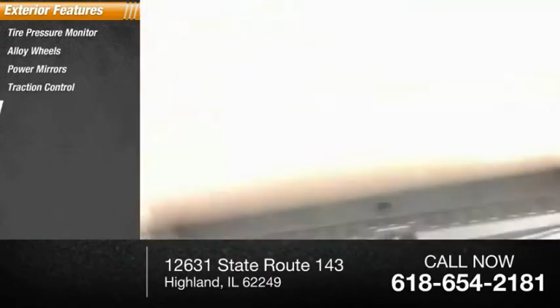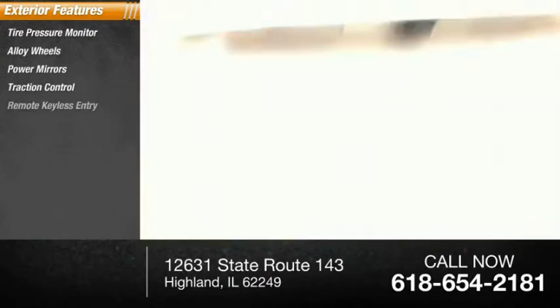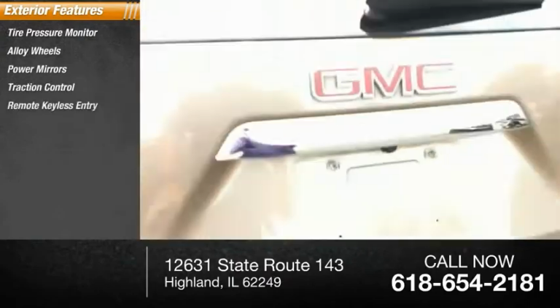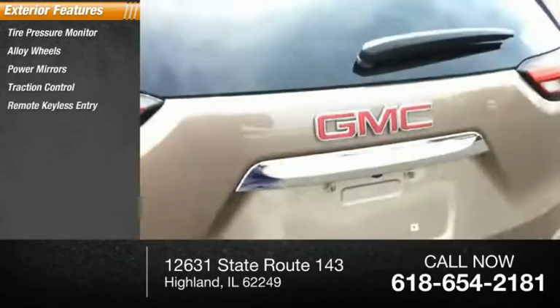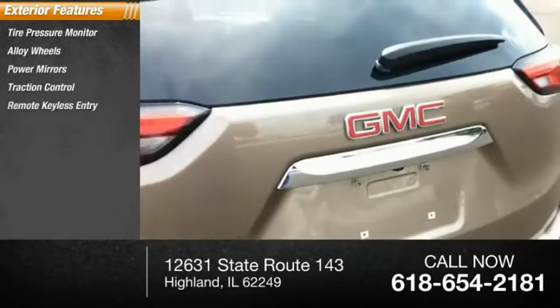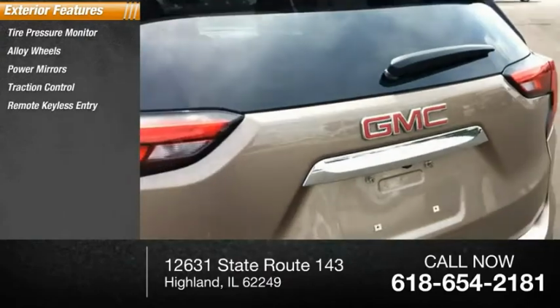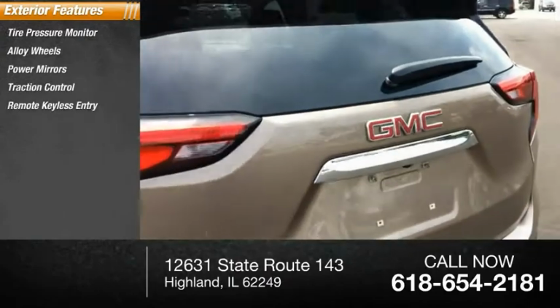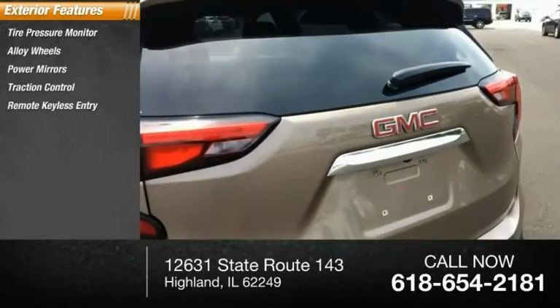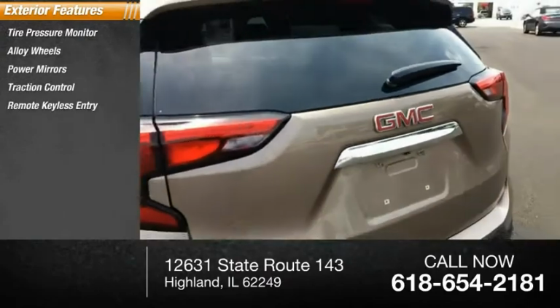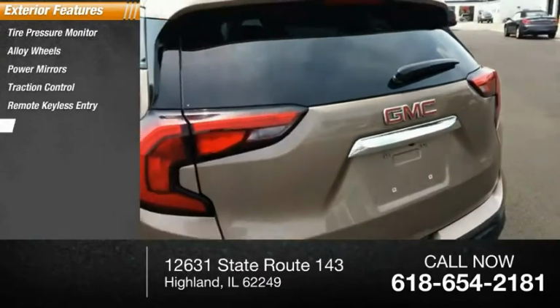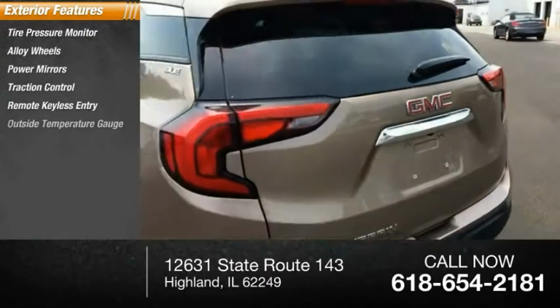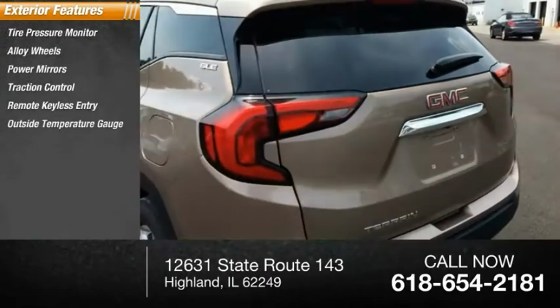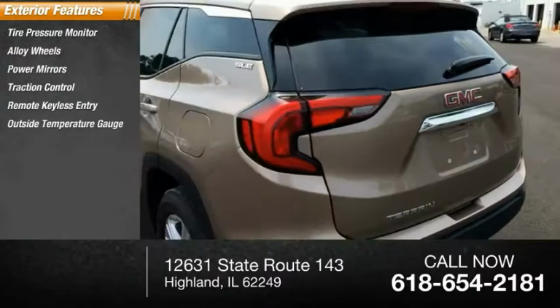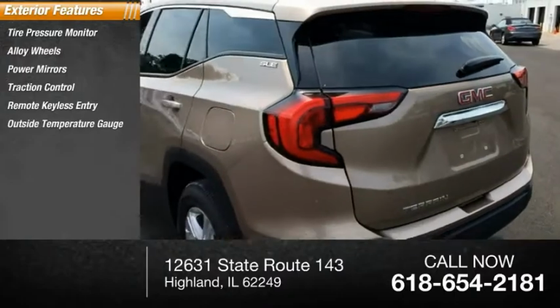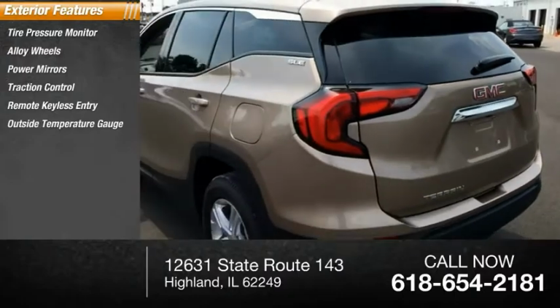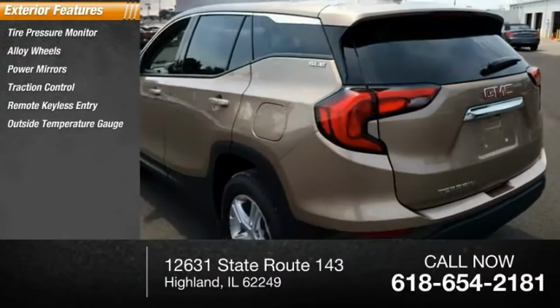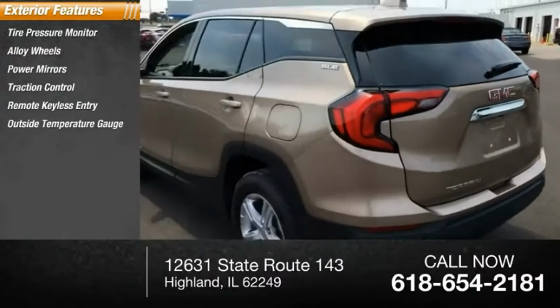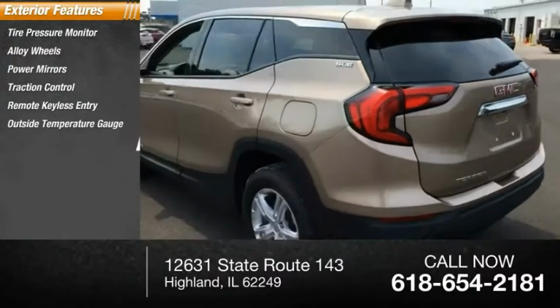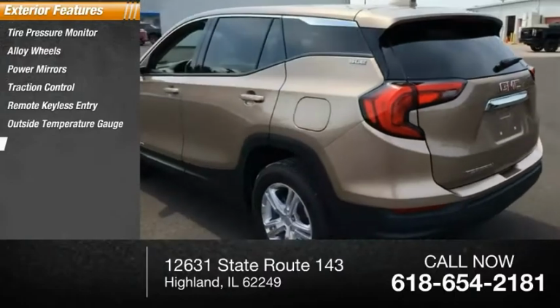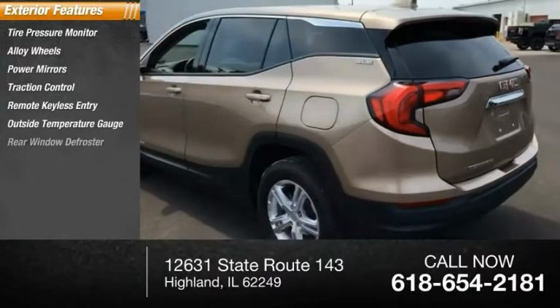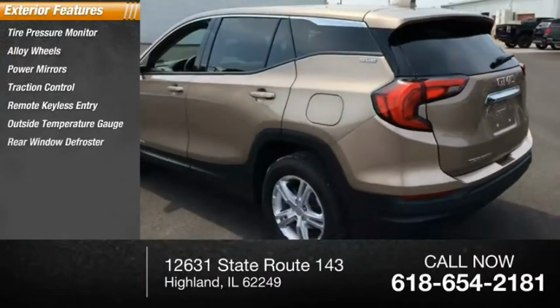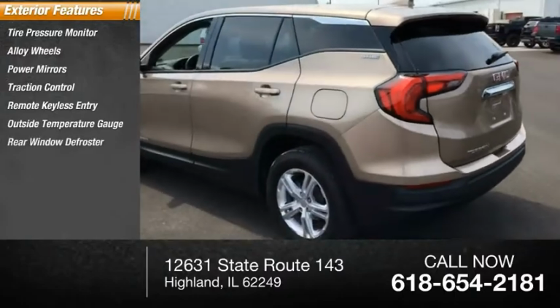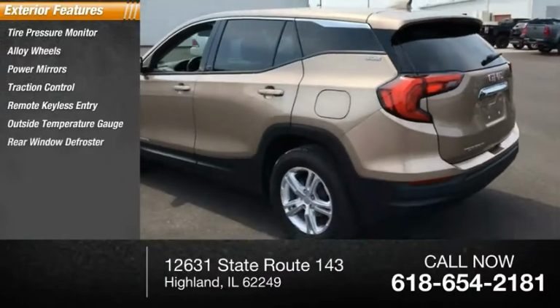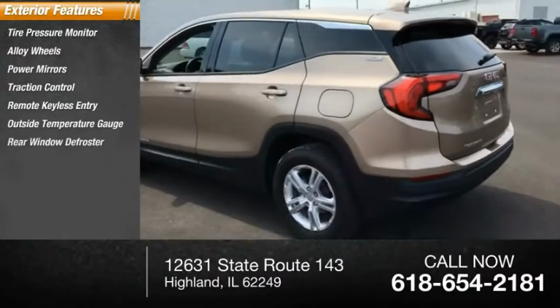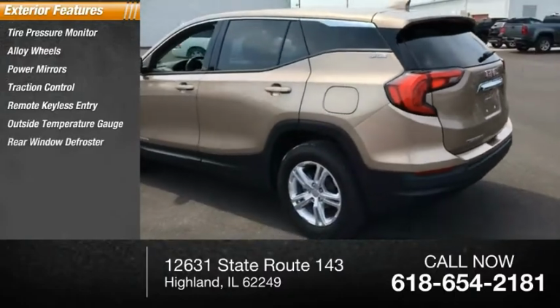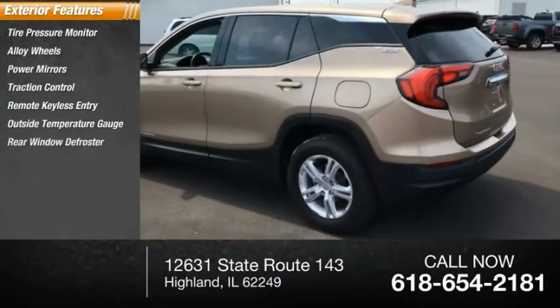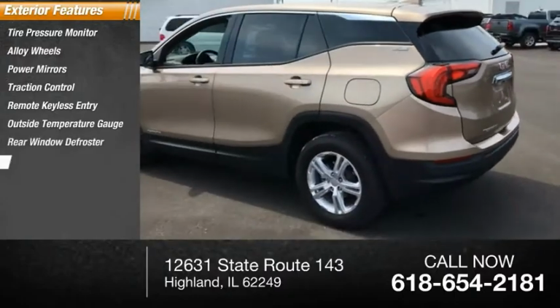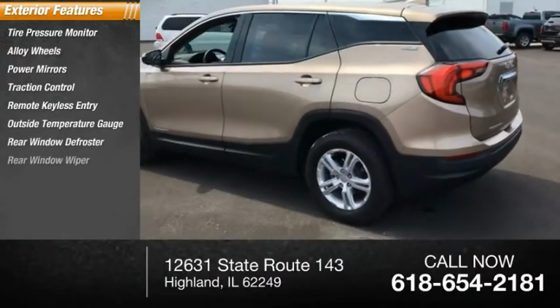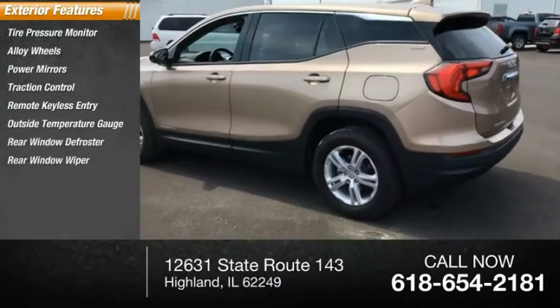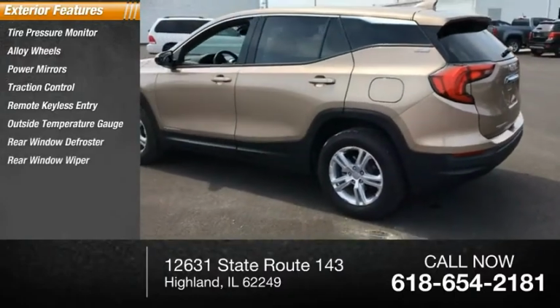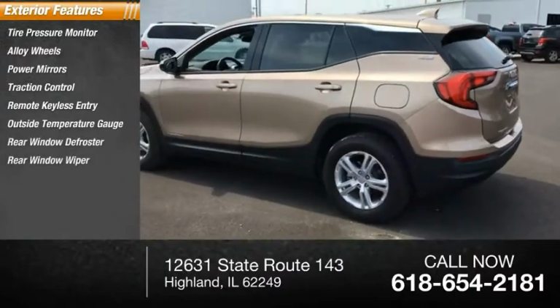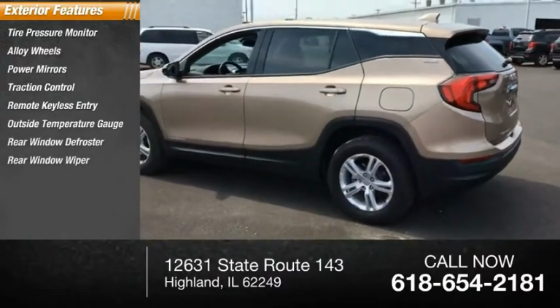Remote keyless entry, outside temperature gauge, rear window defroster, and rear window wiper.